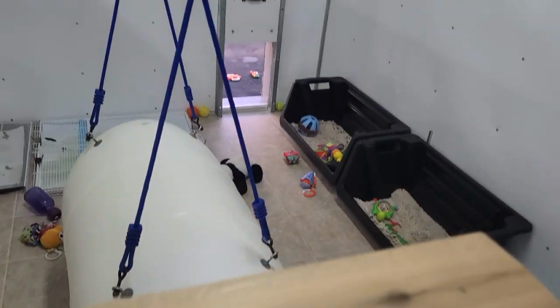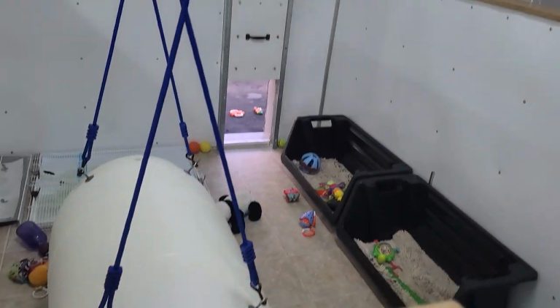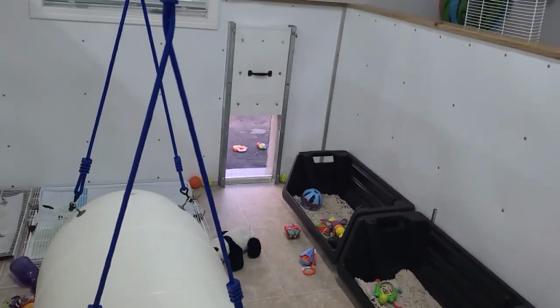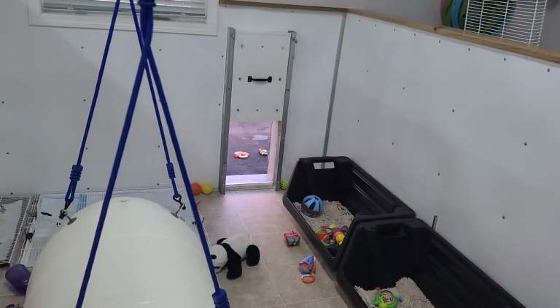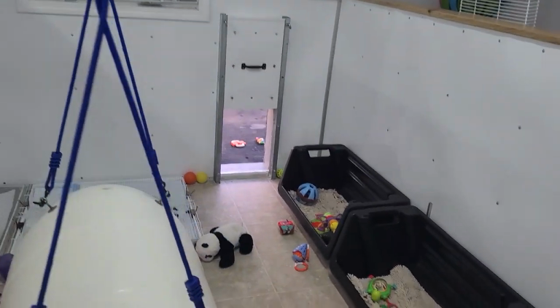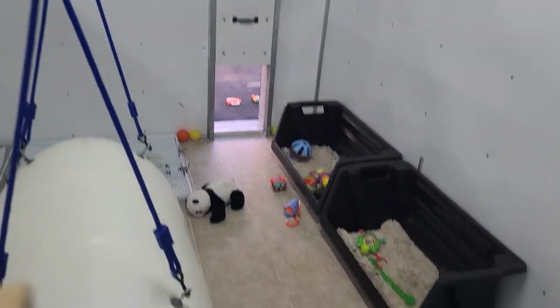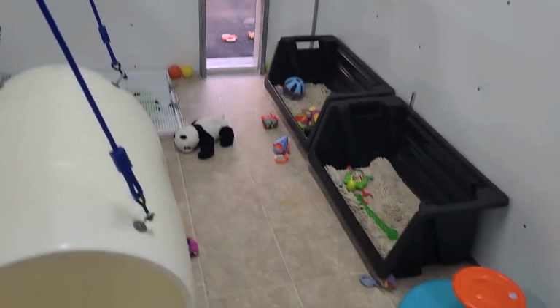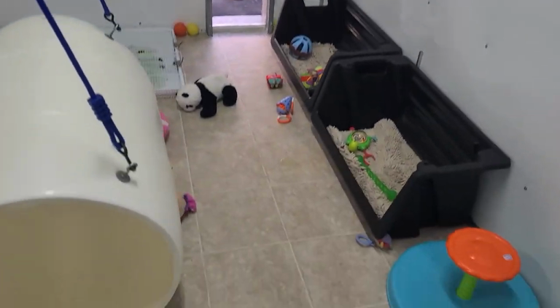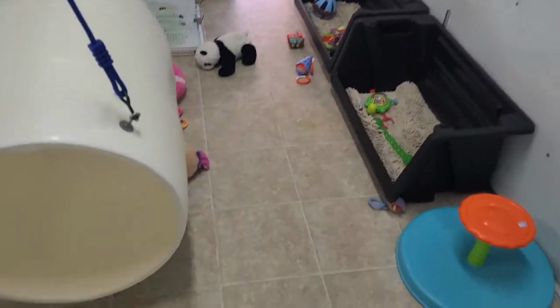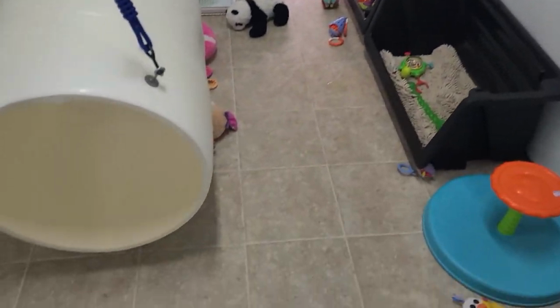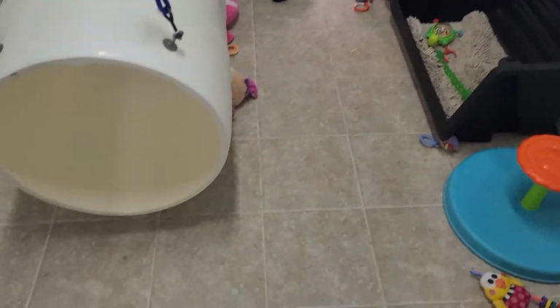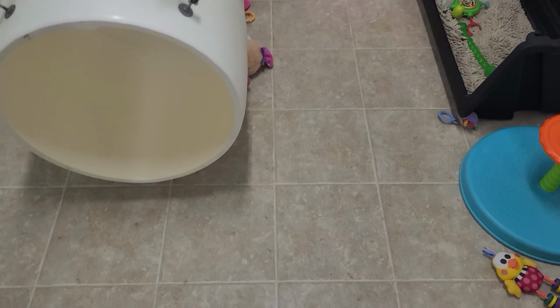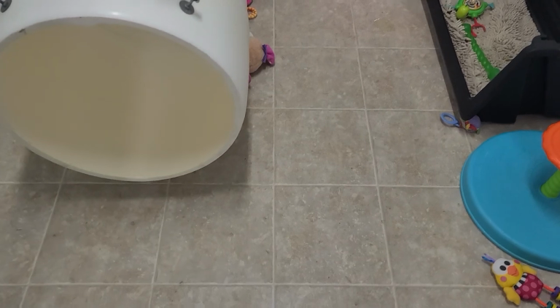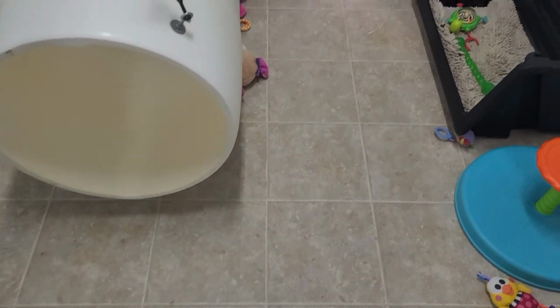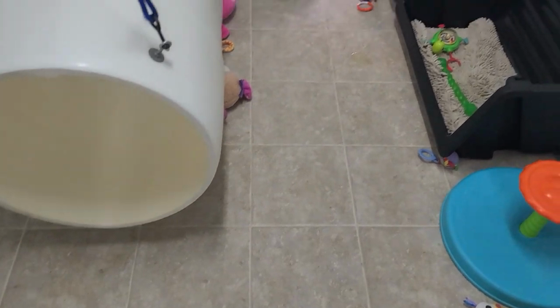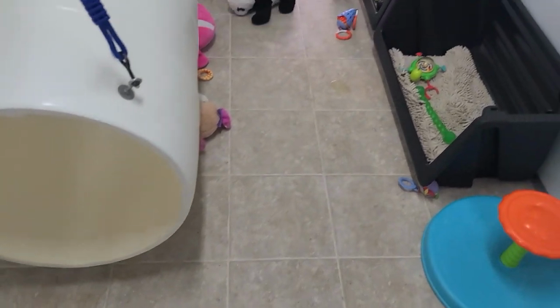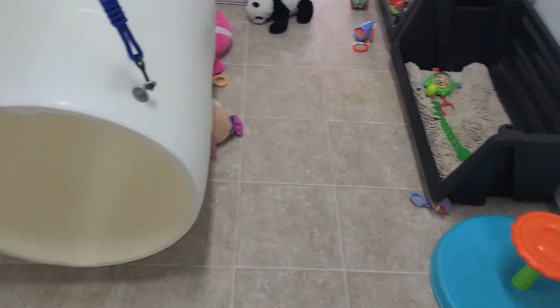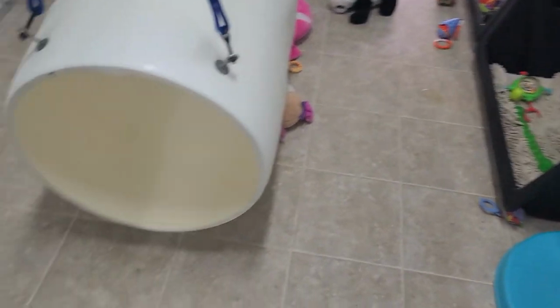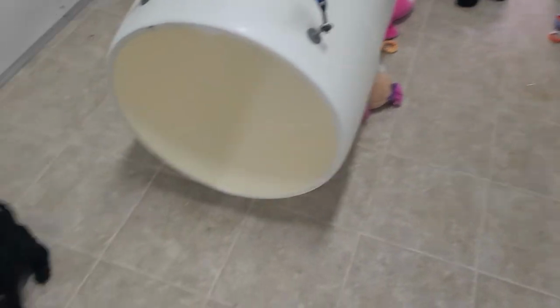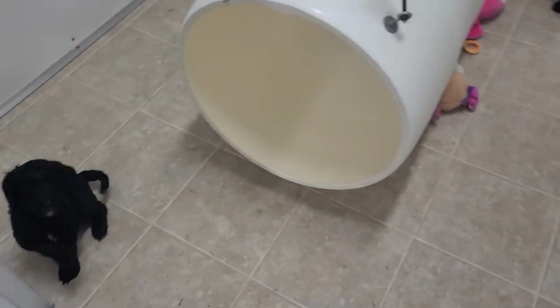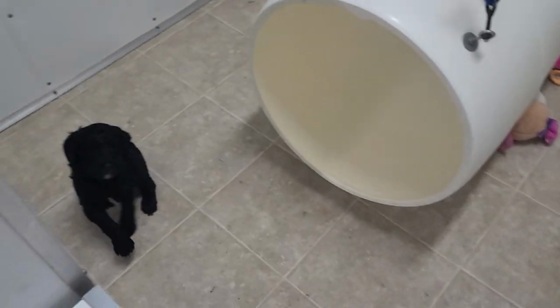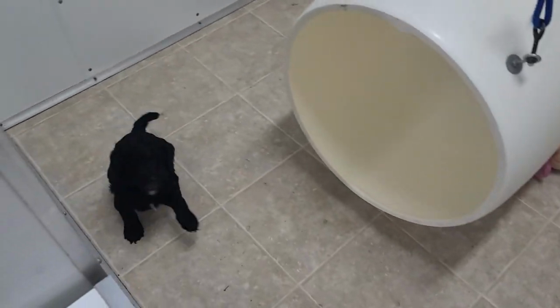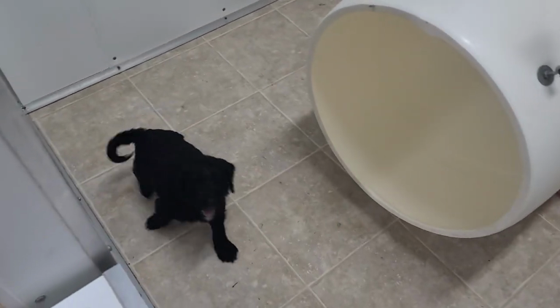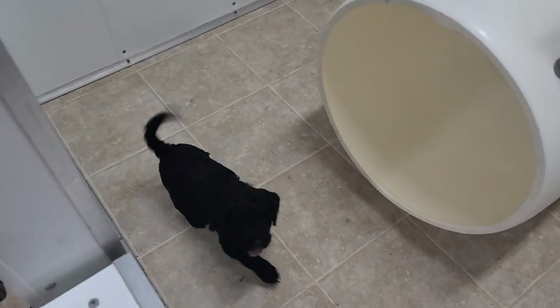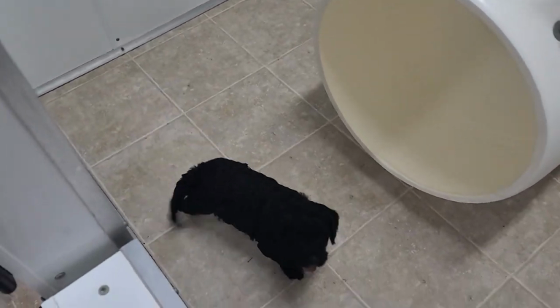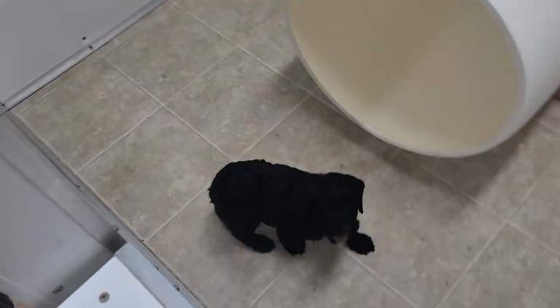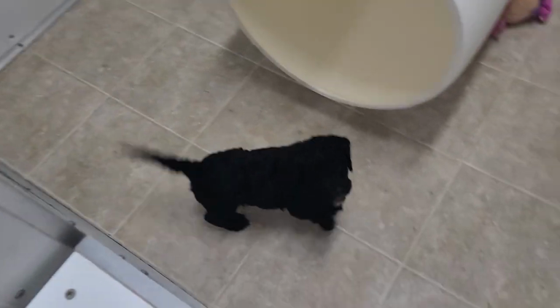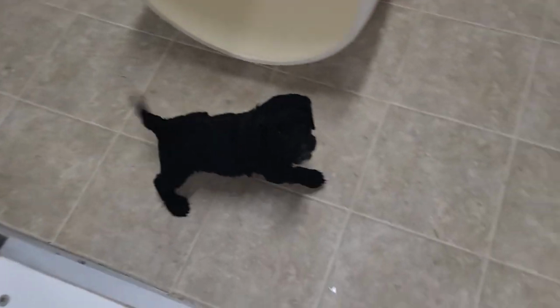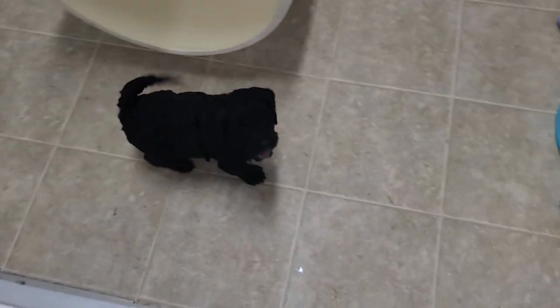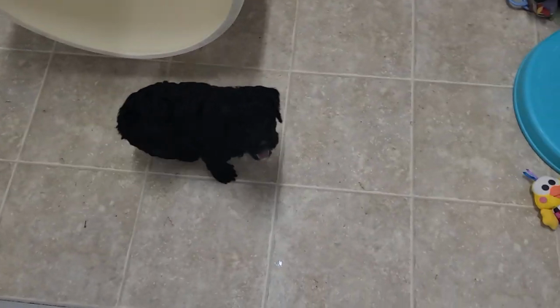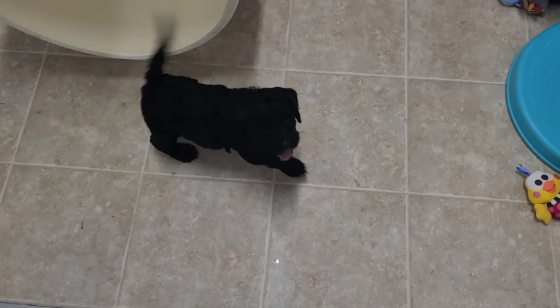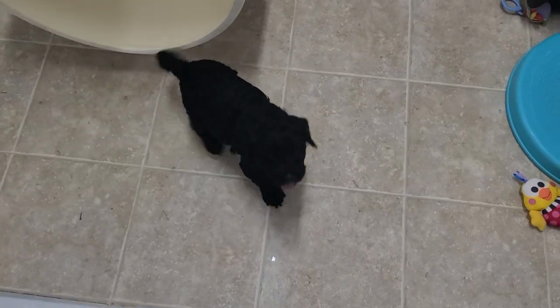That was our bakery litter, and then this is our barnyard buddies litter.